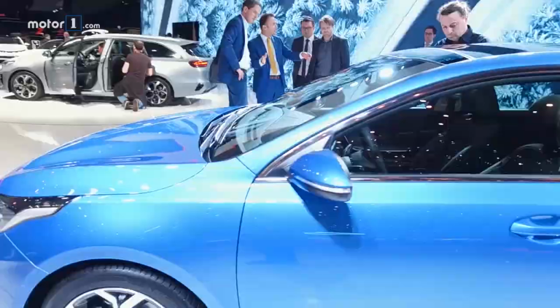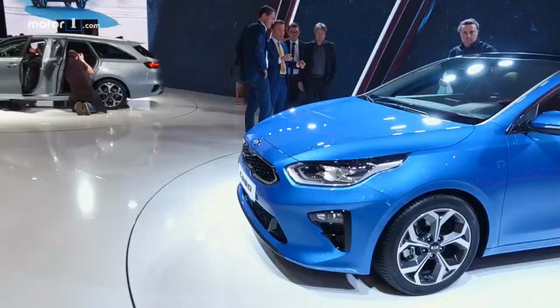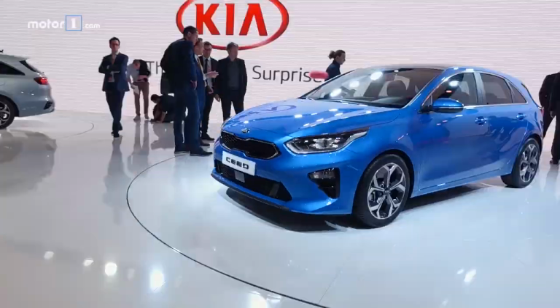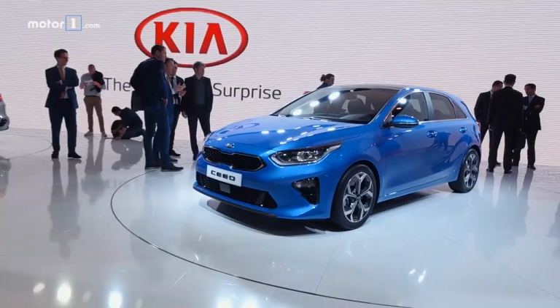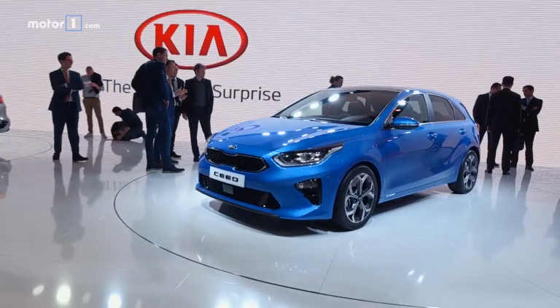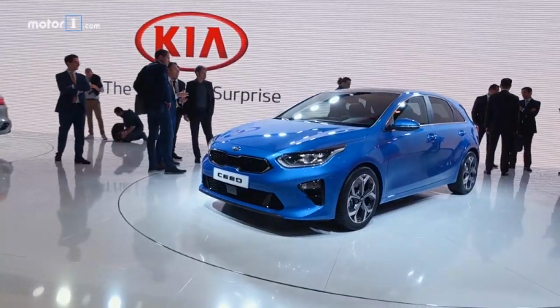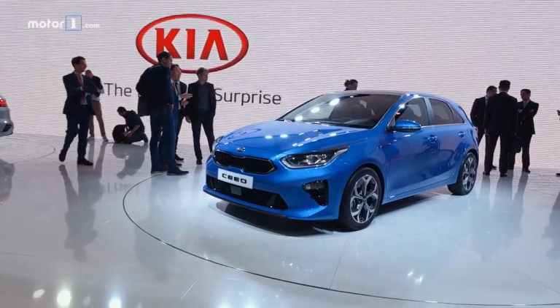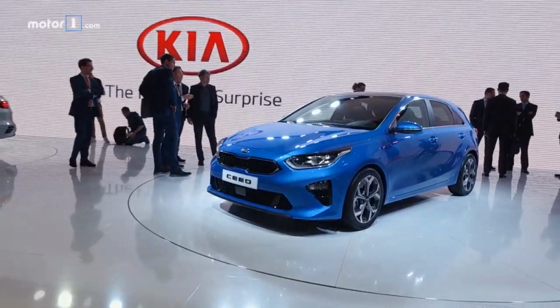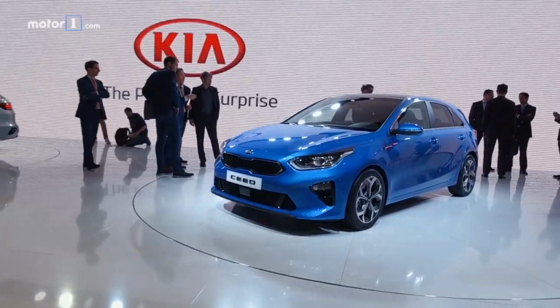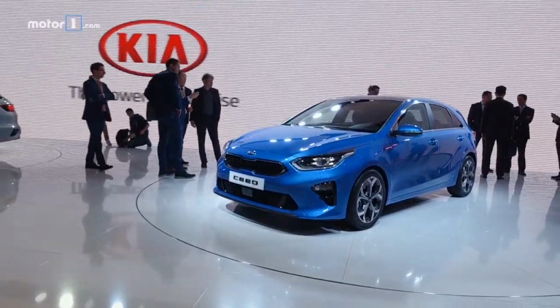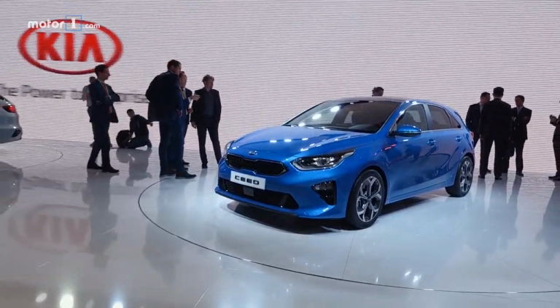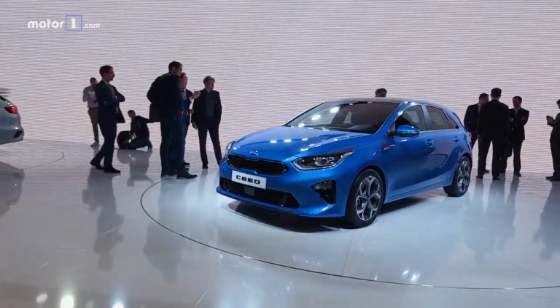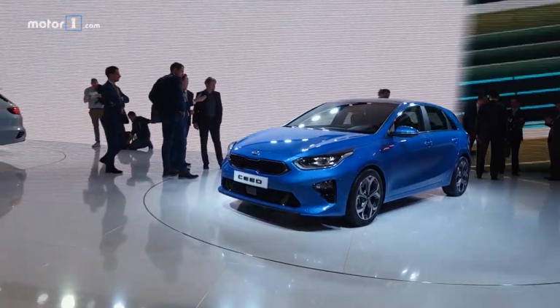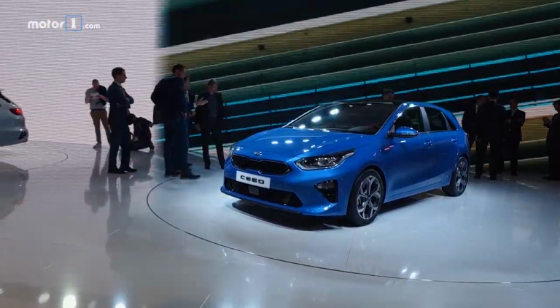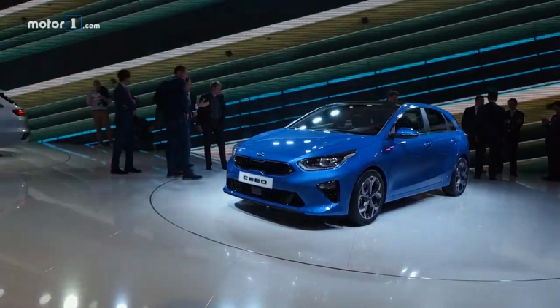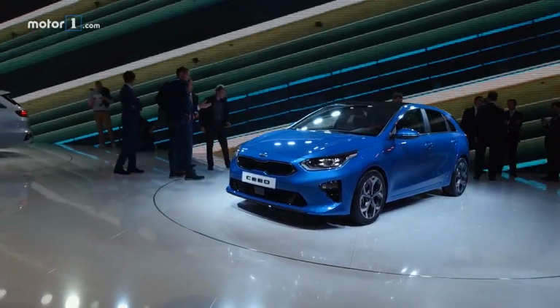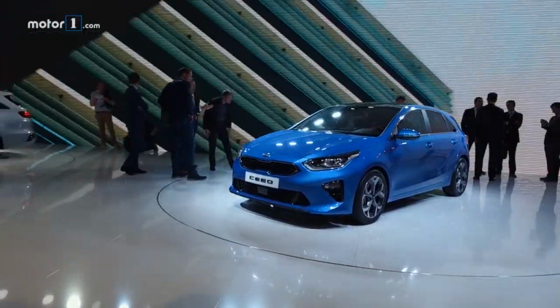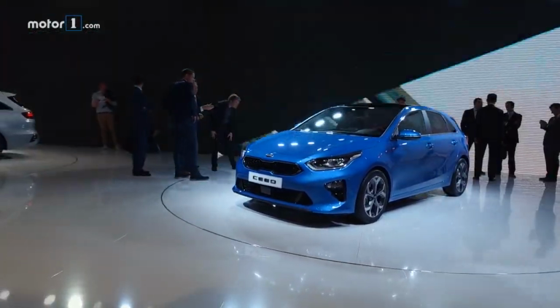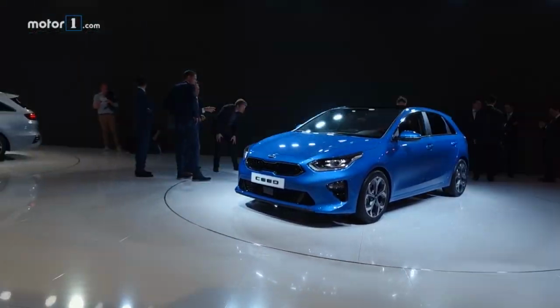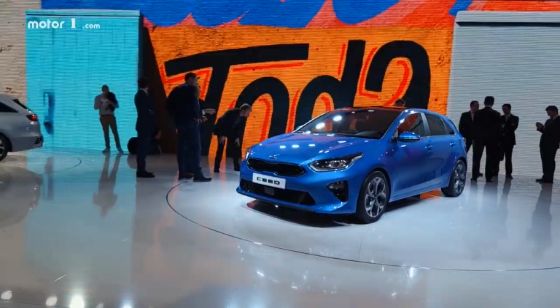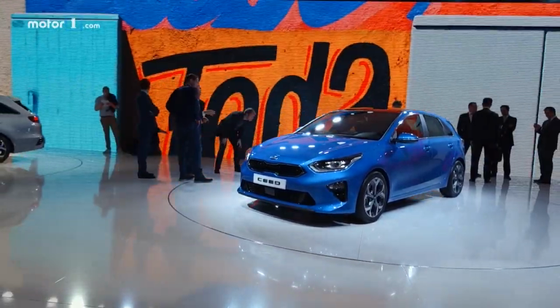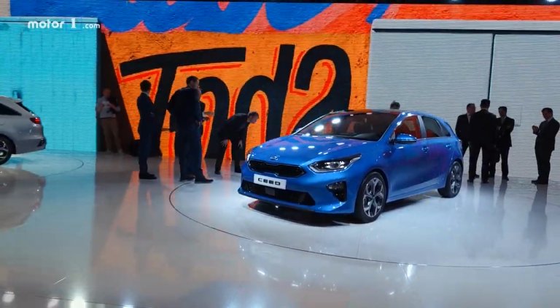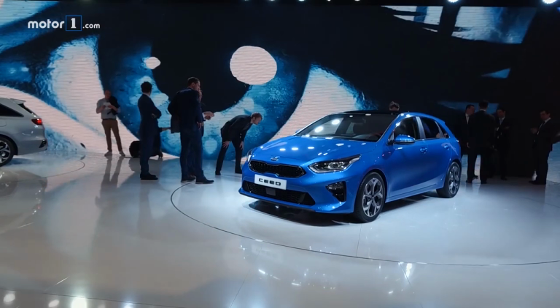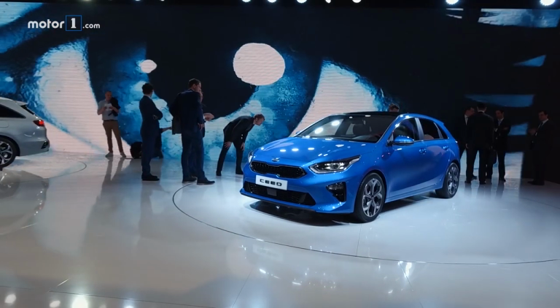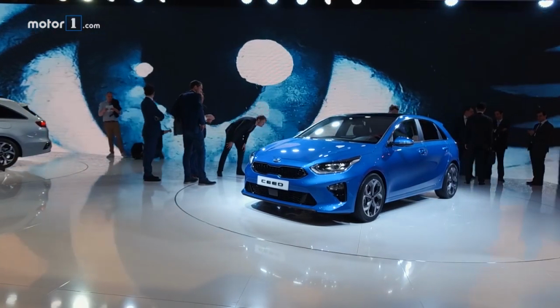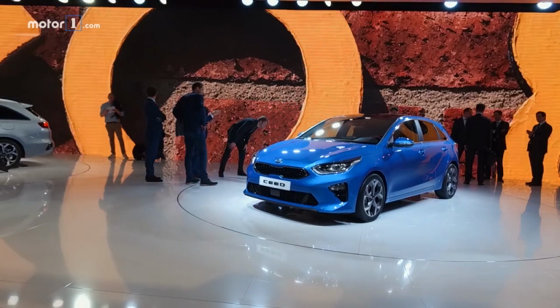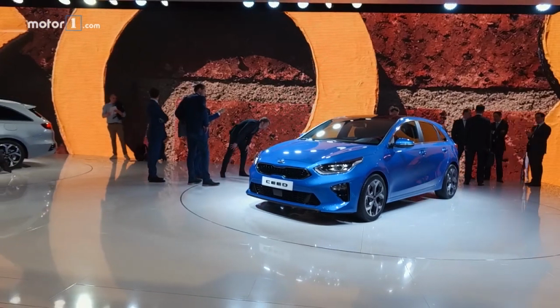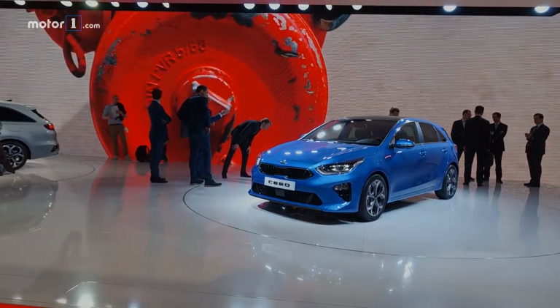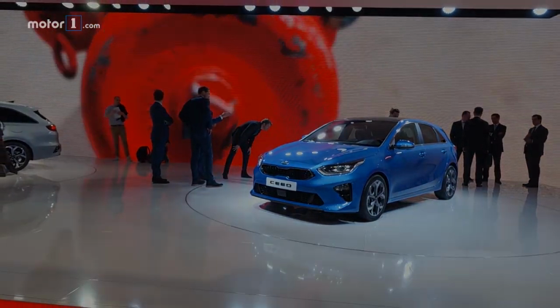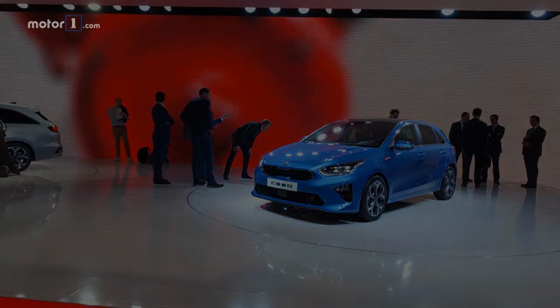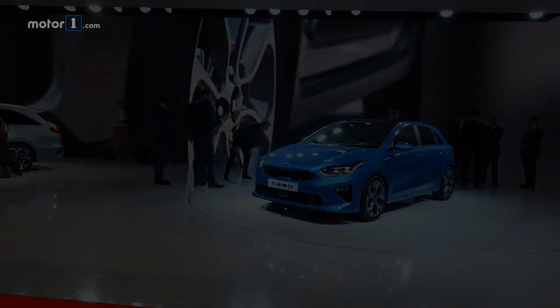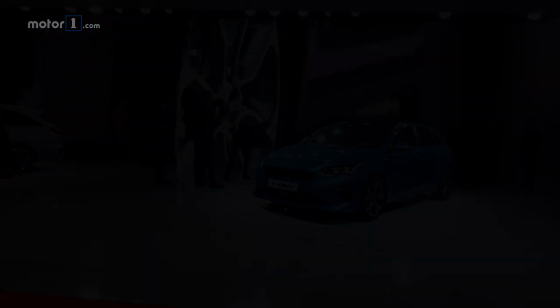Find out more about the Kia Ceed and what's happening at Geneva at MotorOne.com.